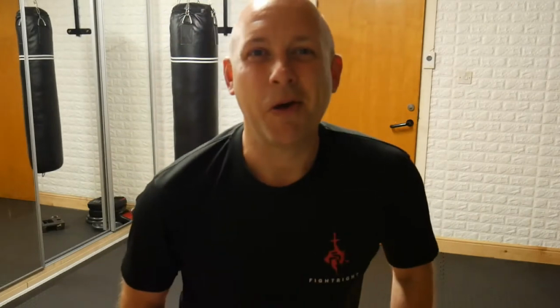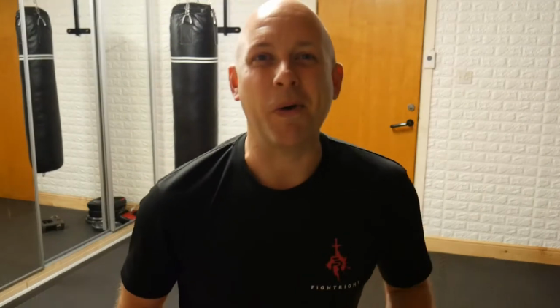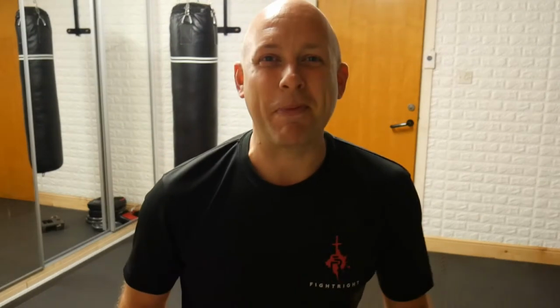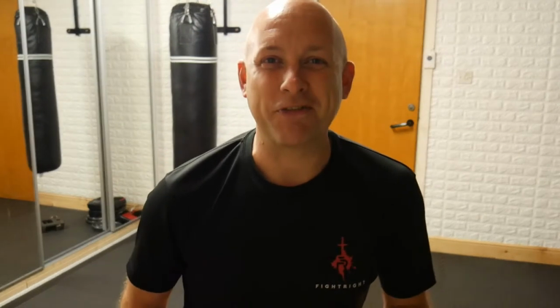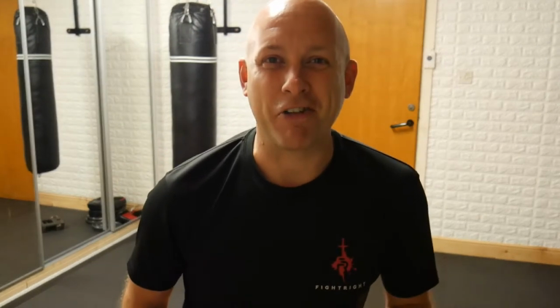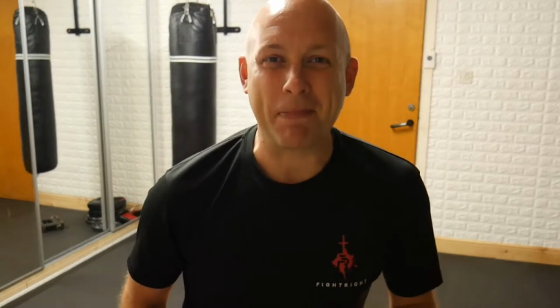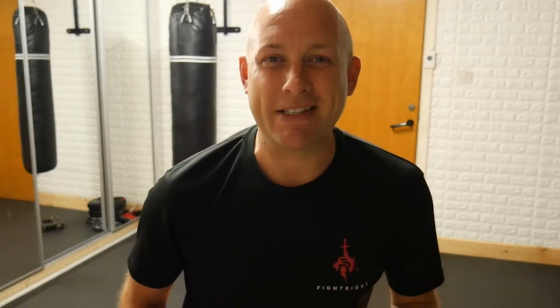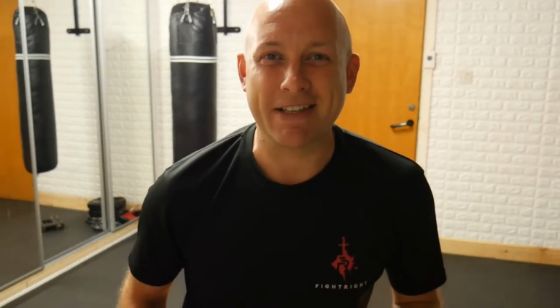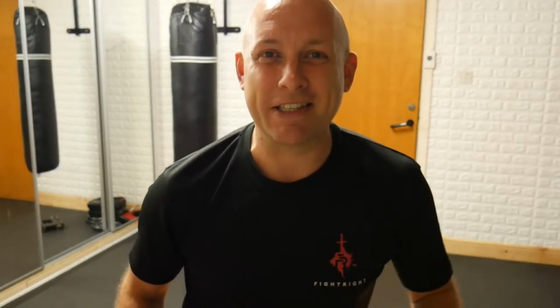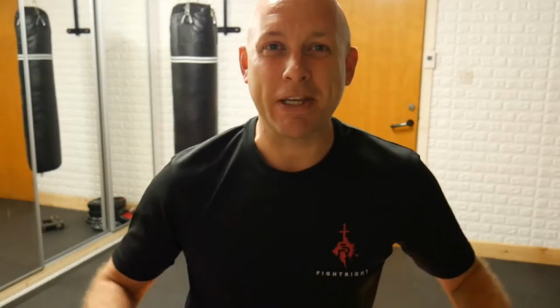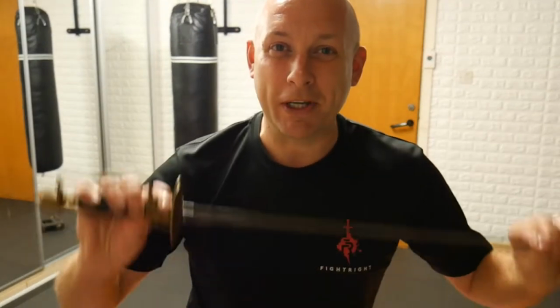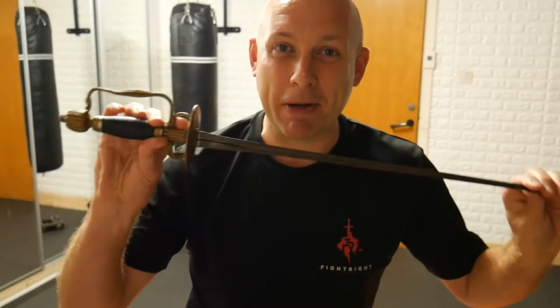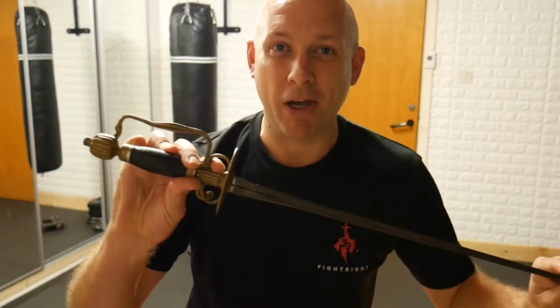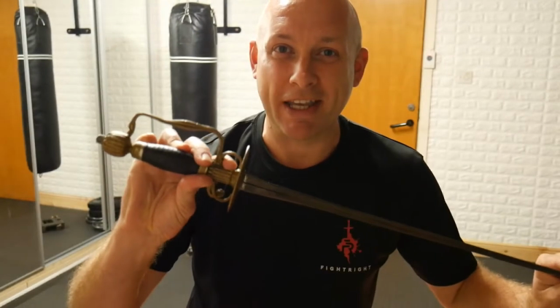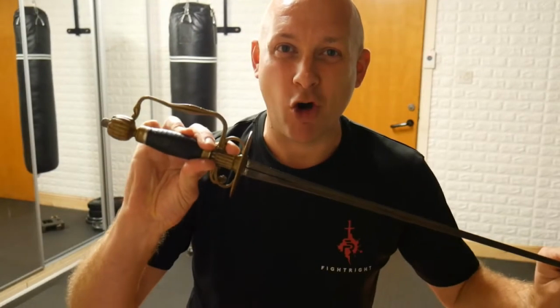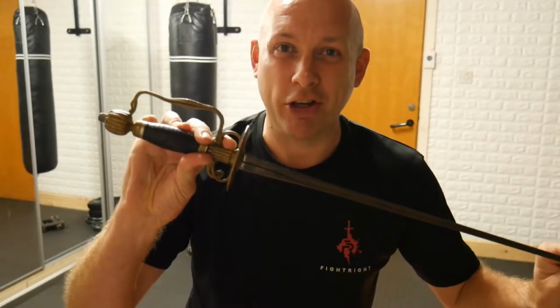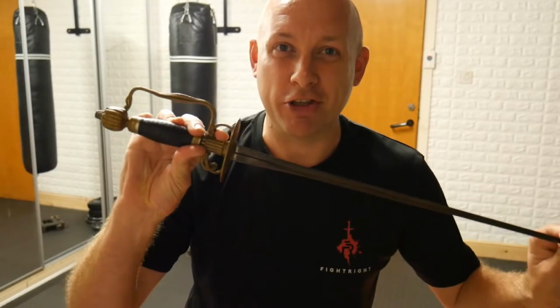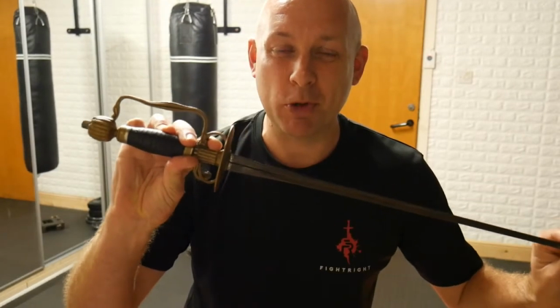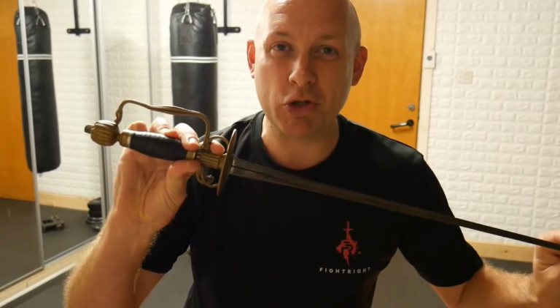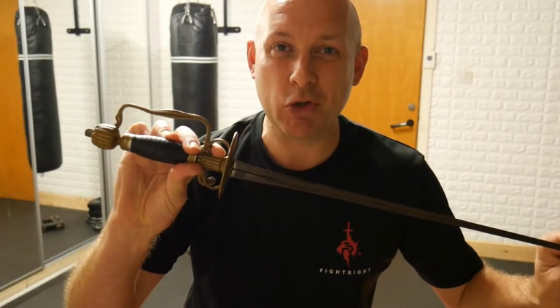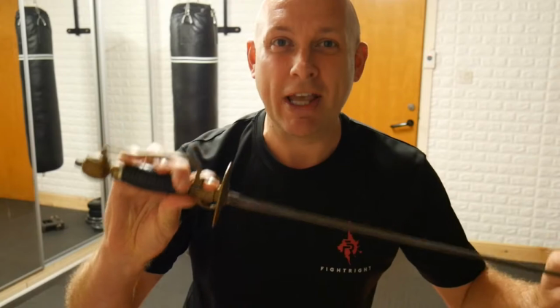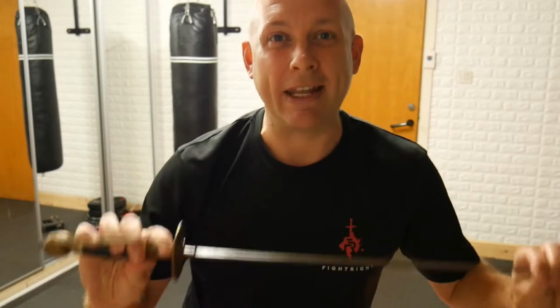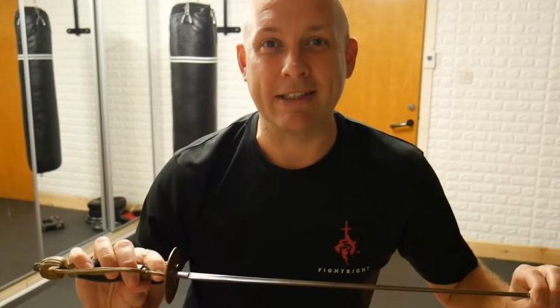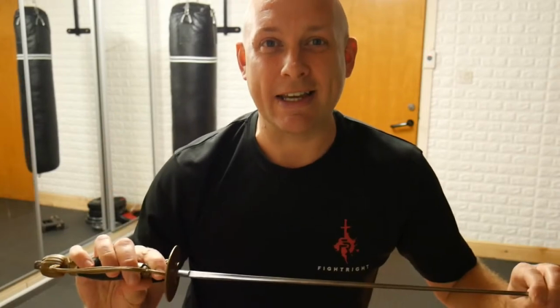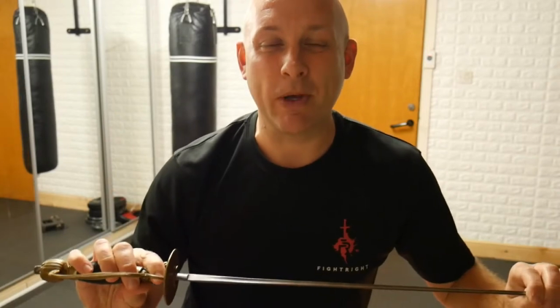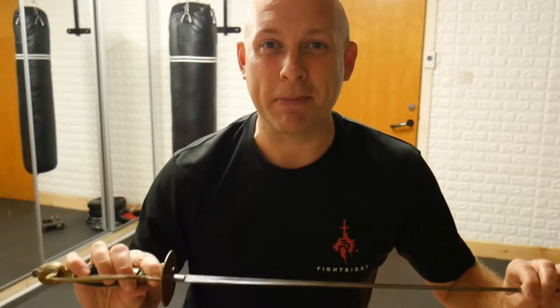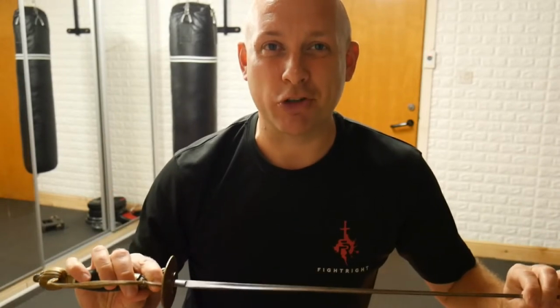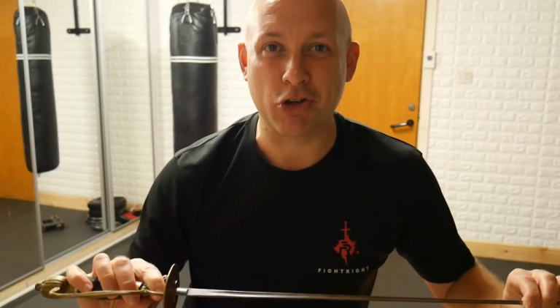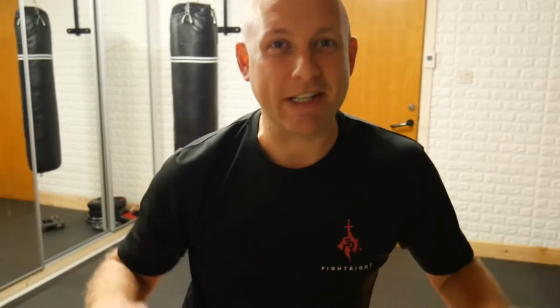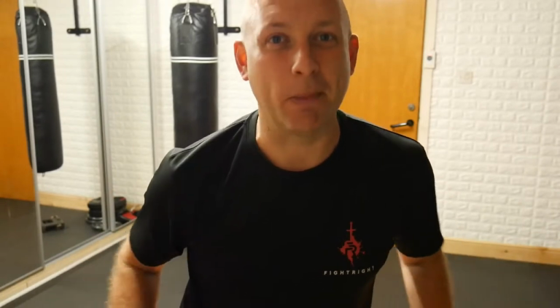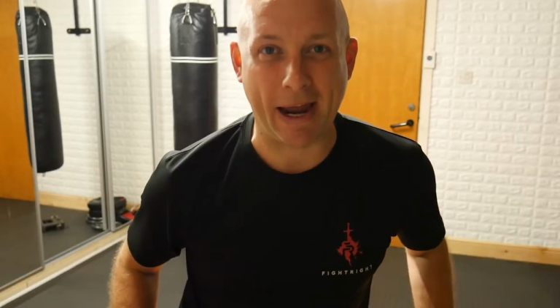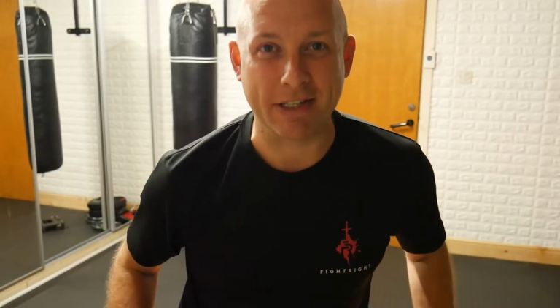Welcome back to Fight Right Bite Size. This week we're going to be working on the small sword, and today we're going to be concentrating on parries.